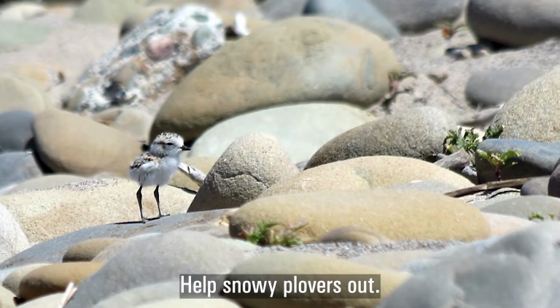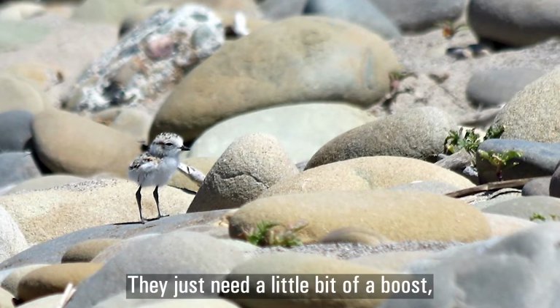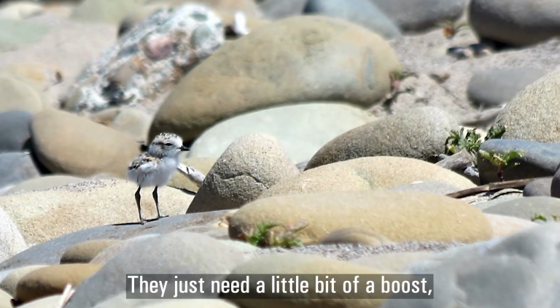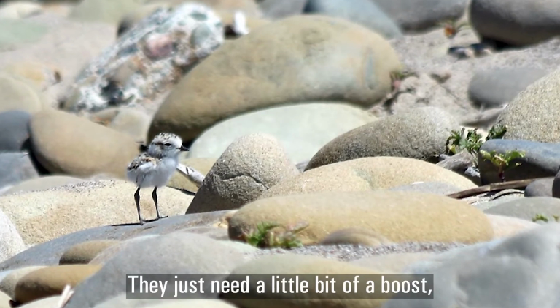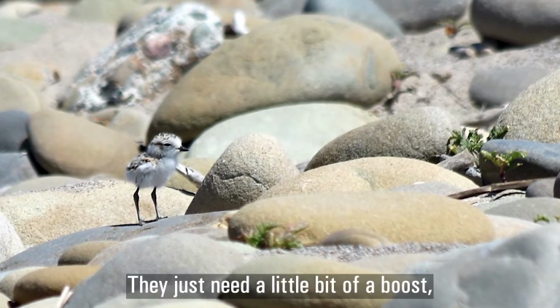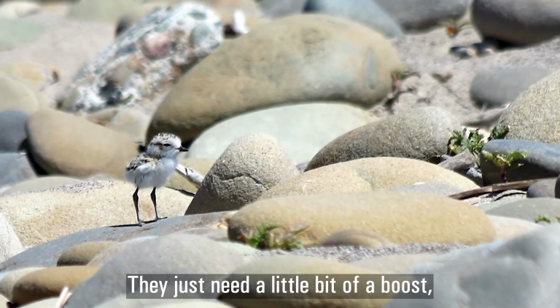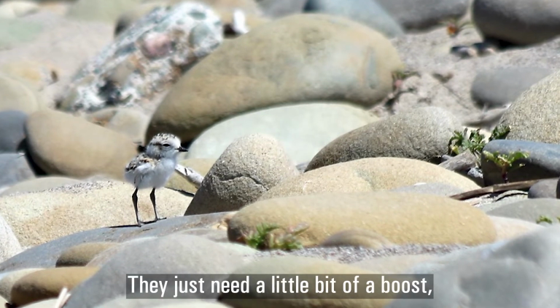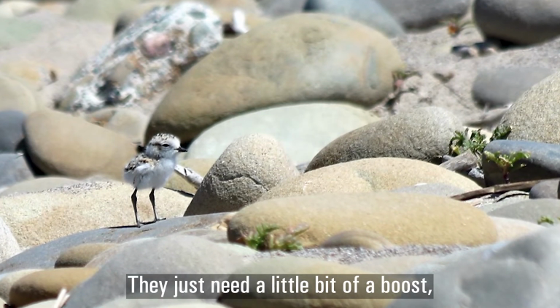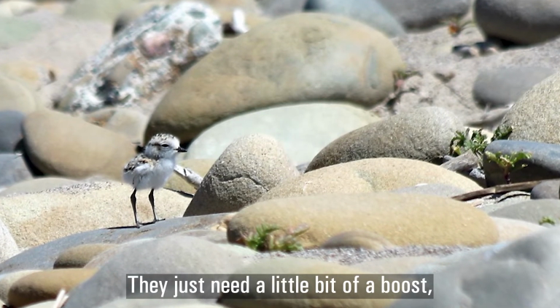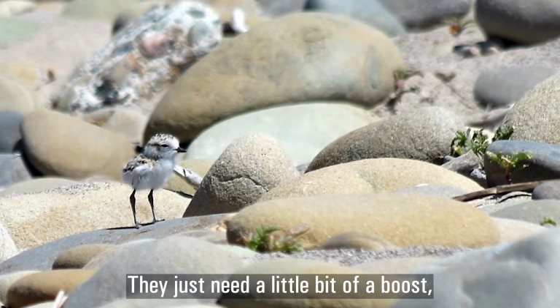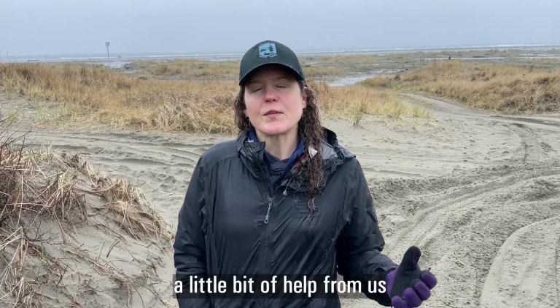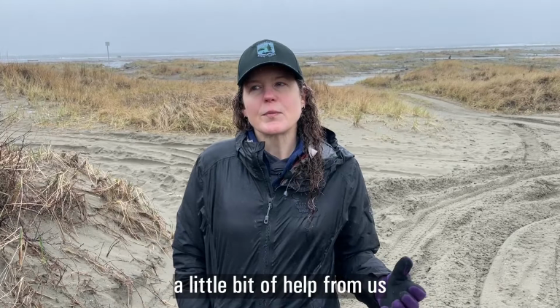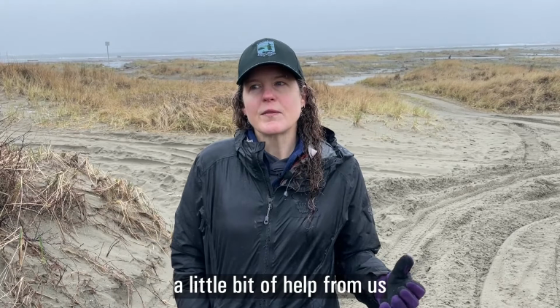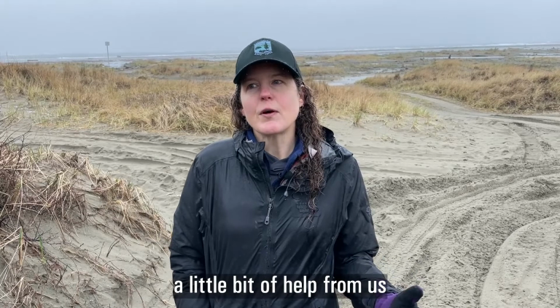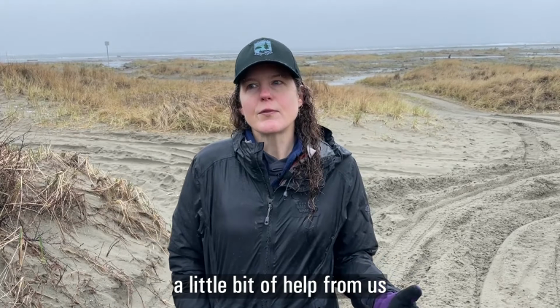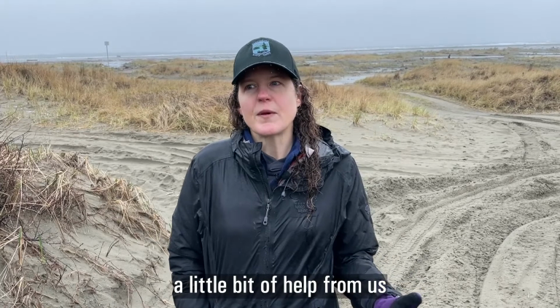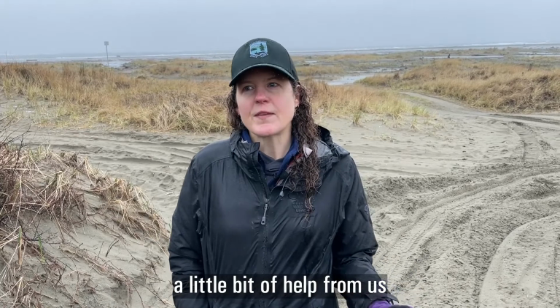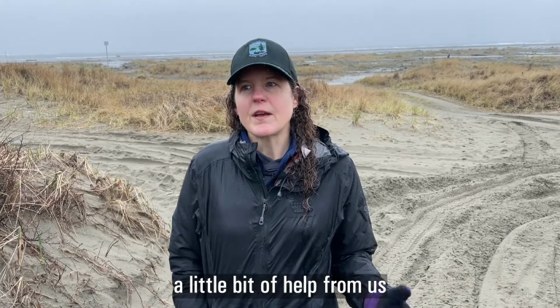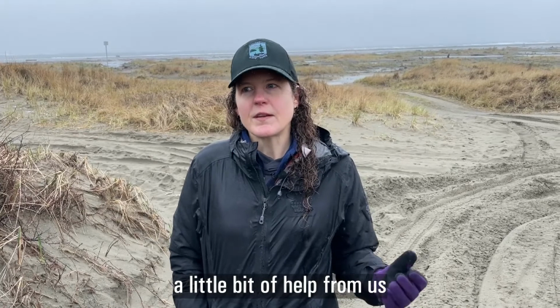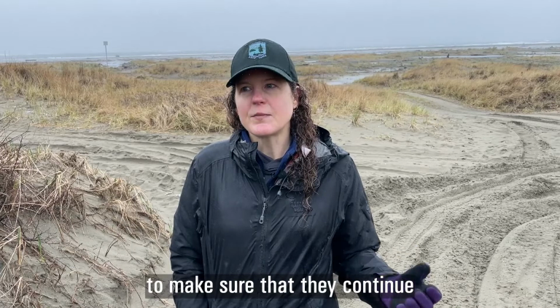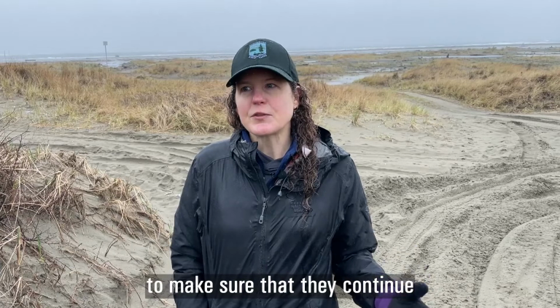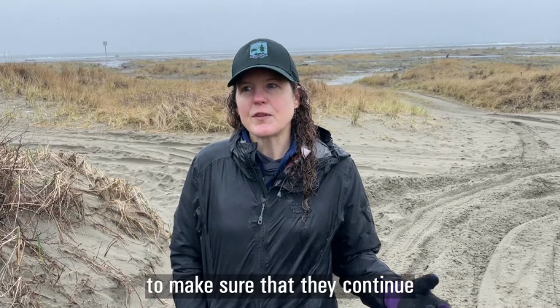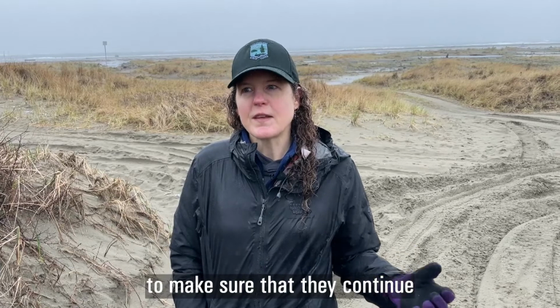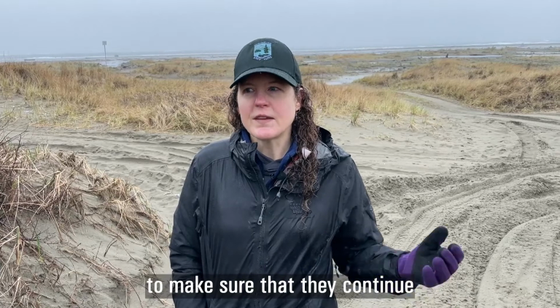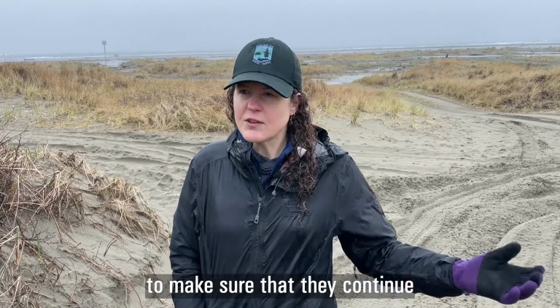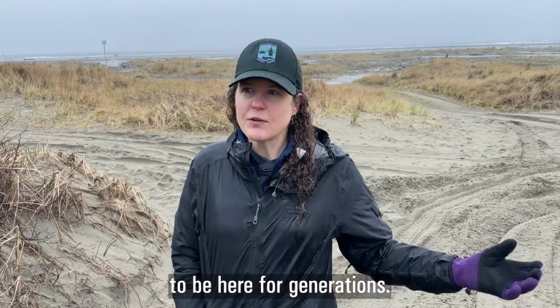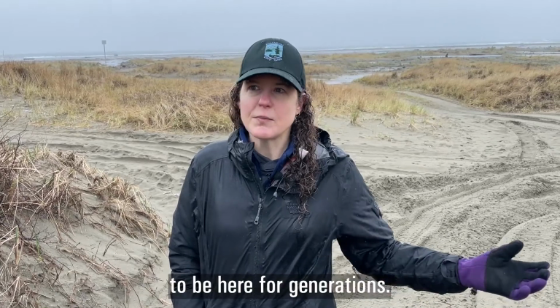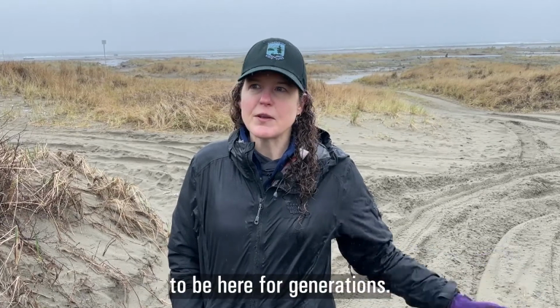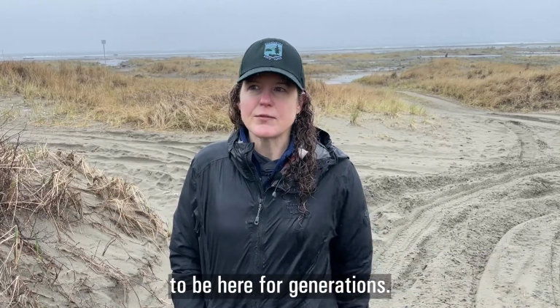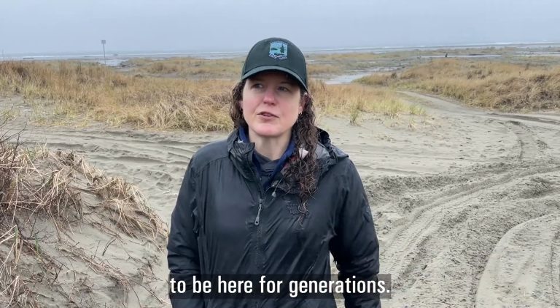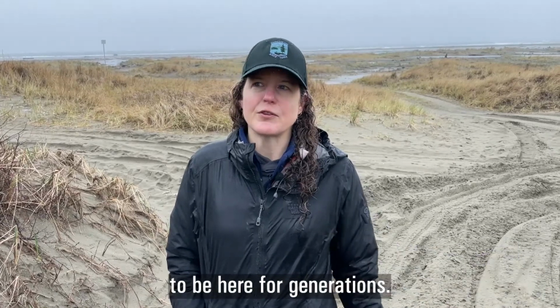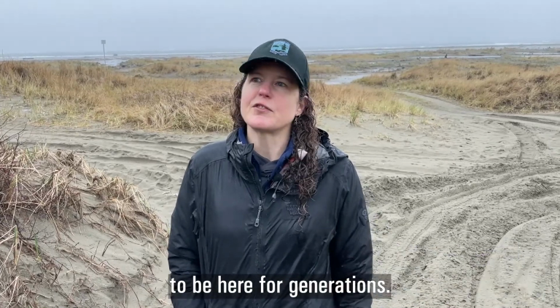They just need a little bit of a boost, a little bit of help from us, to make sure that they continue to be here for generations.